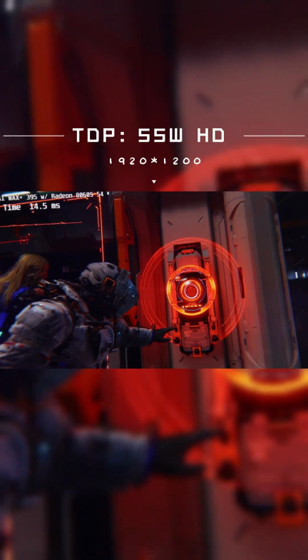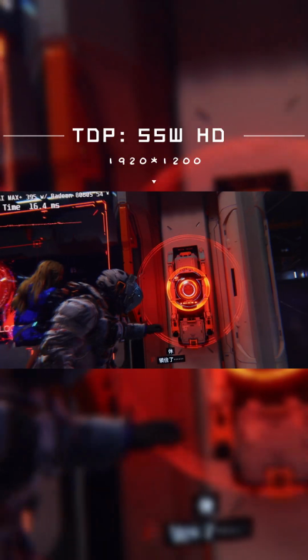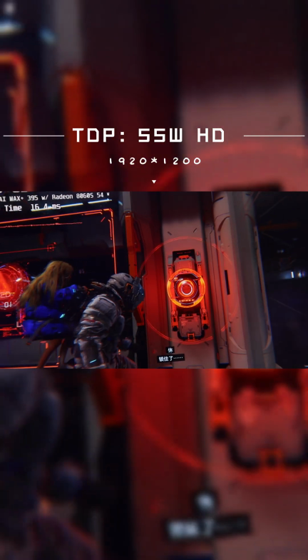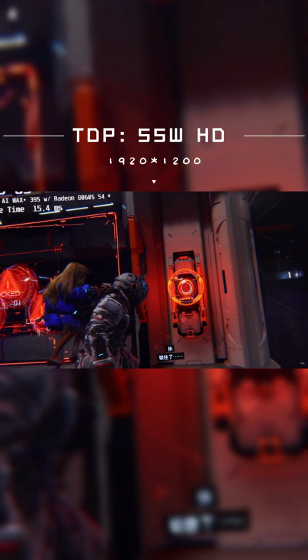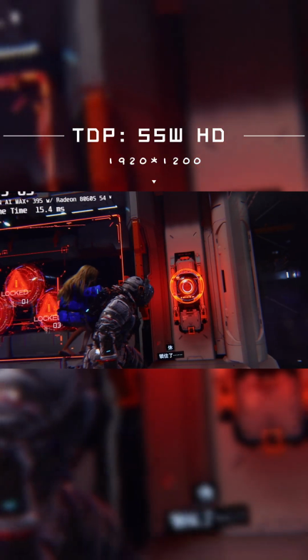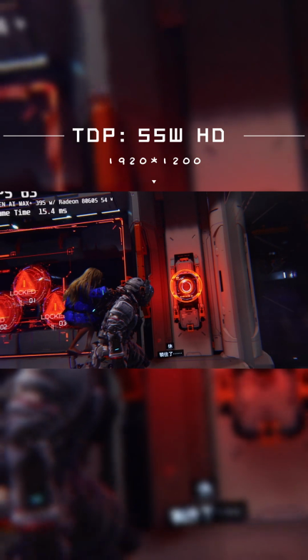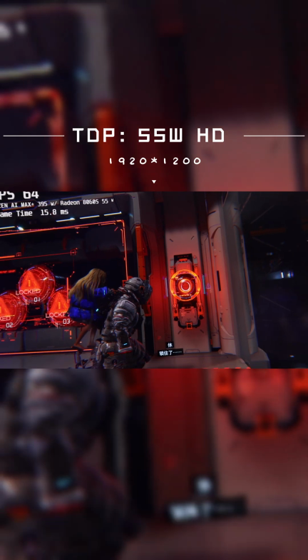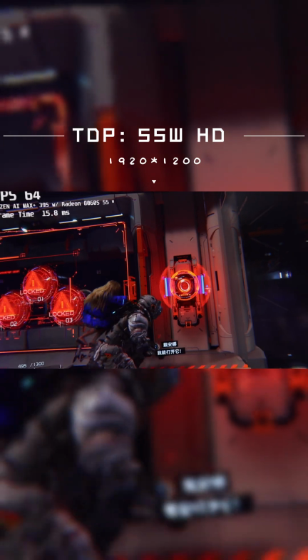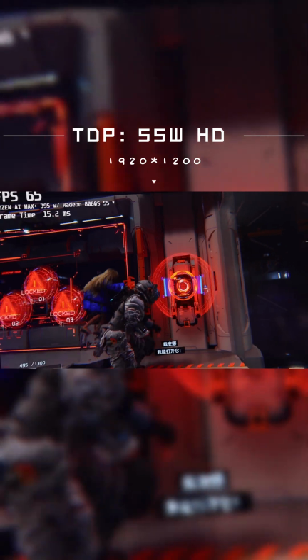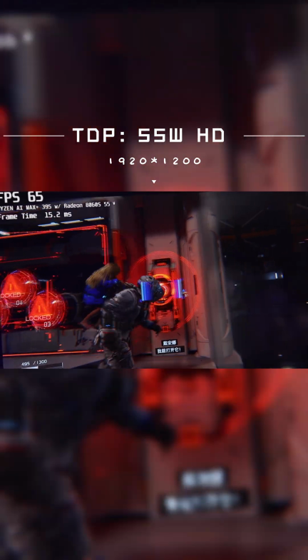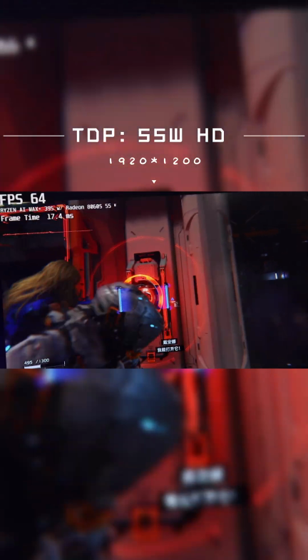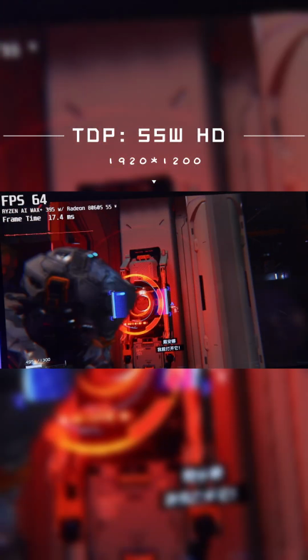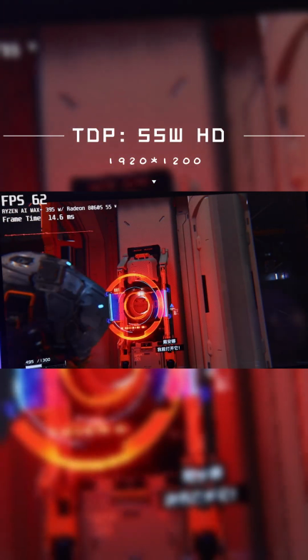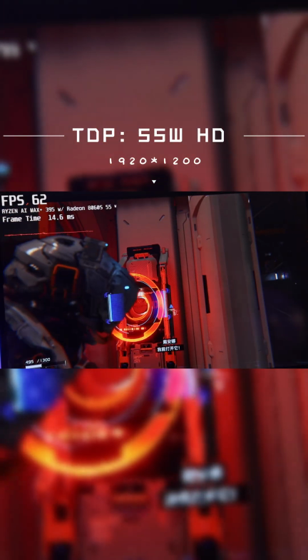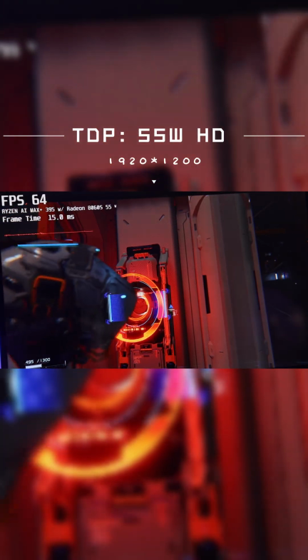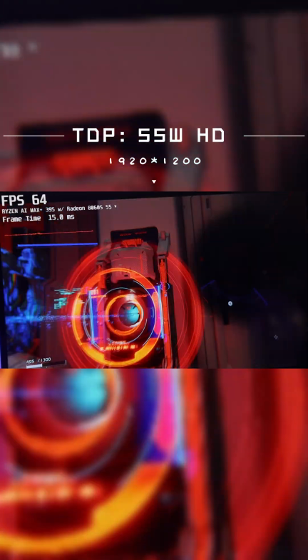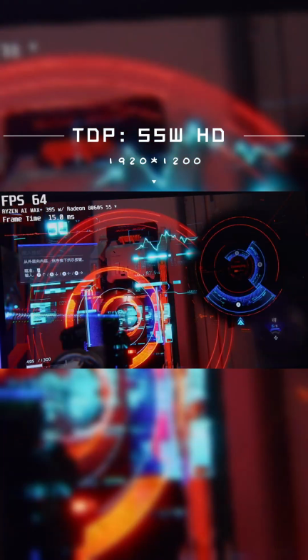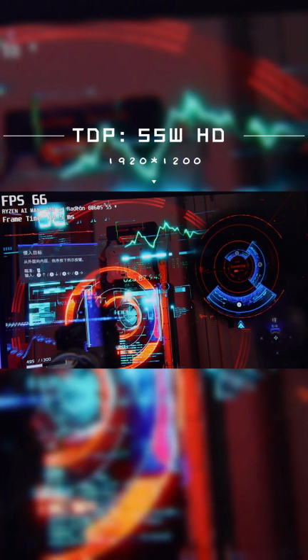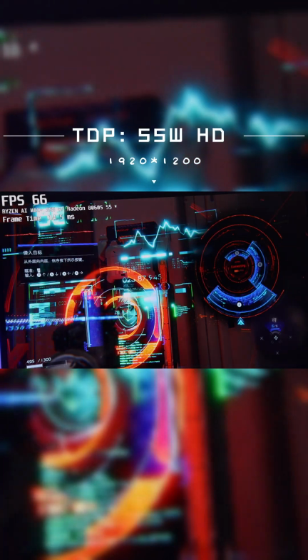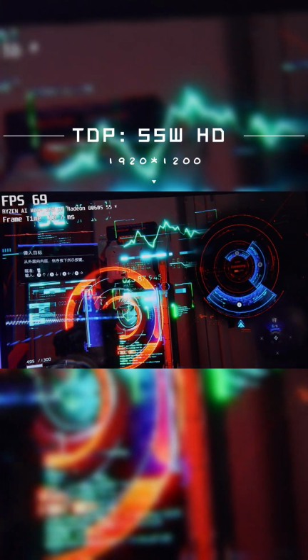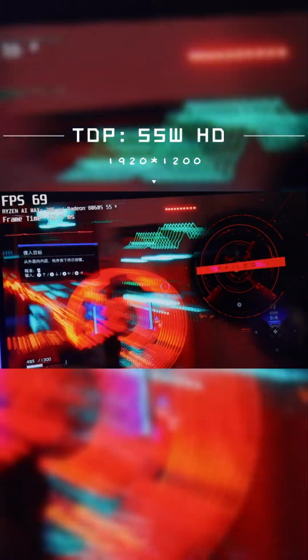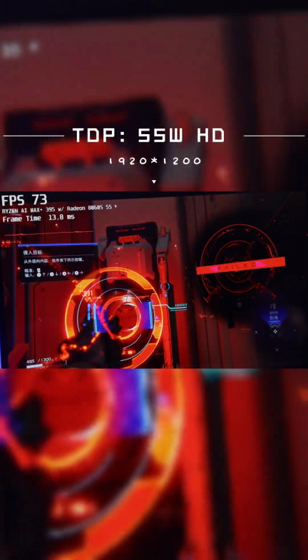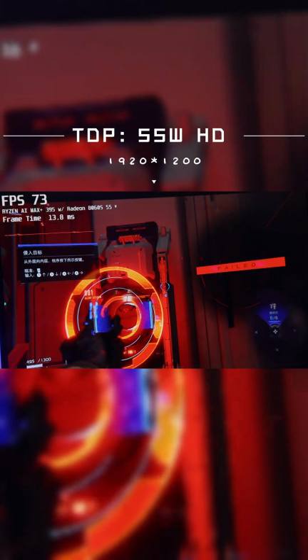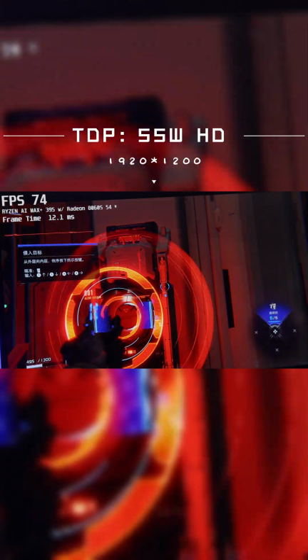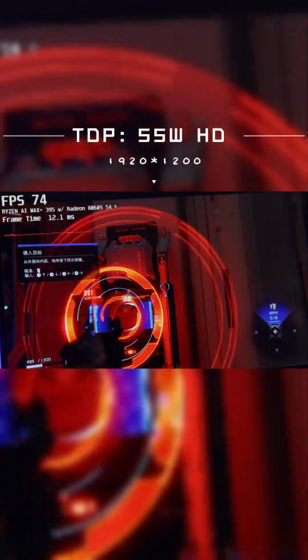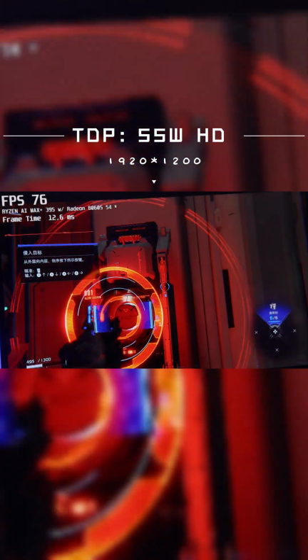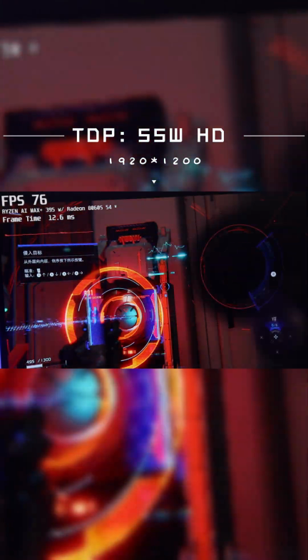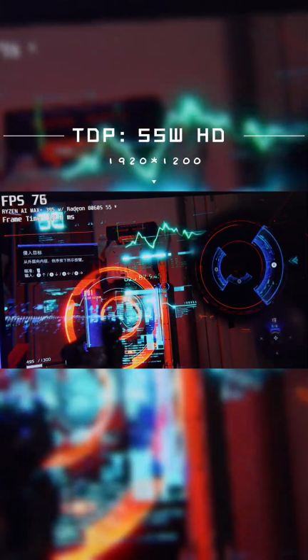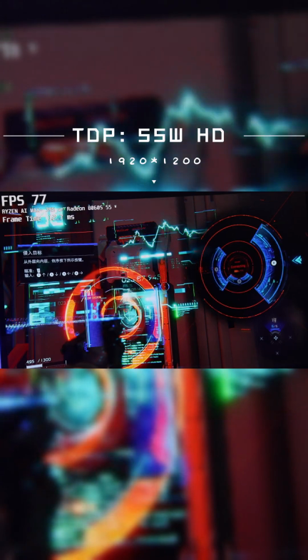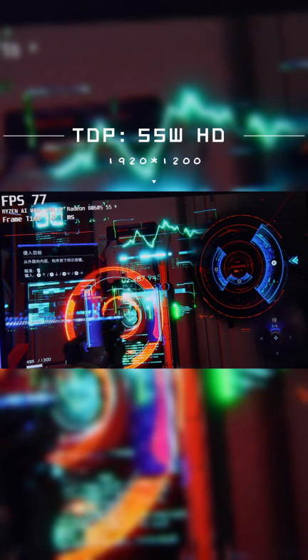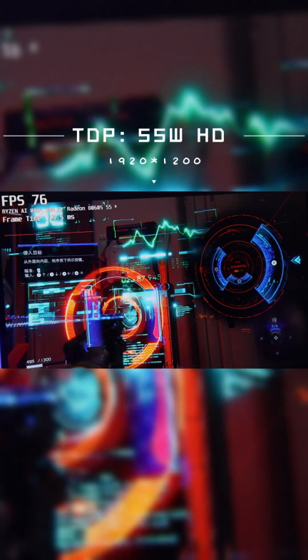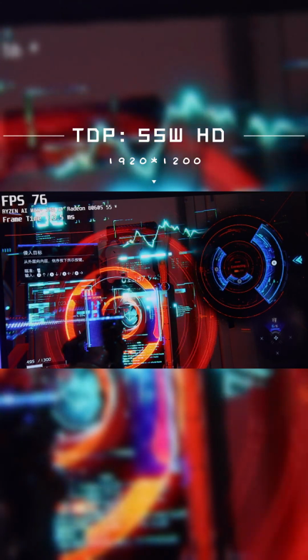With its extreme computing power, Super X ensures that every battle between reality and the virtual world is exhilarating and immersive.